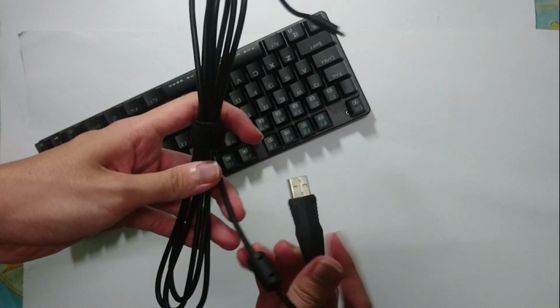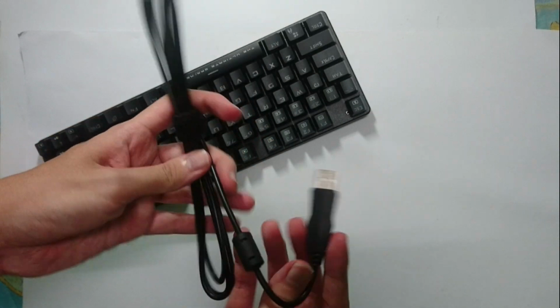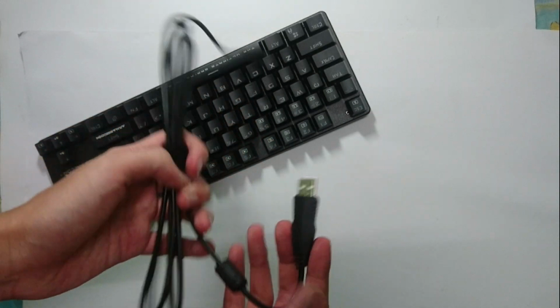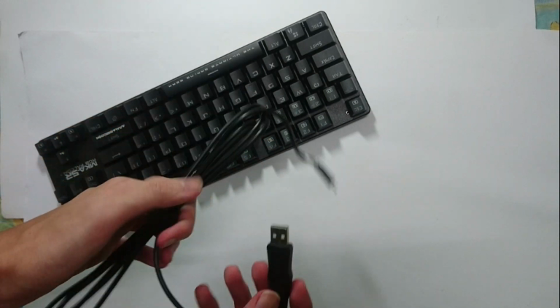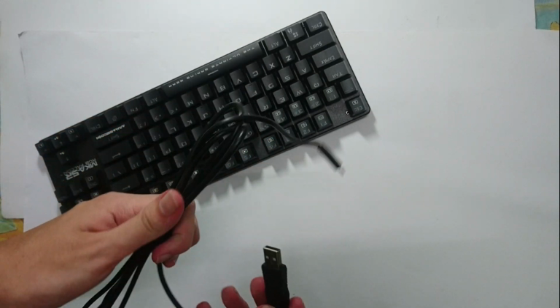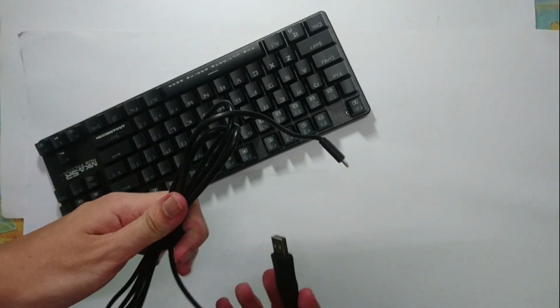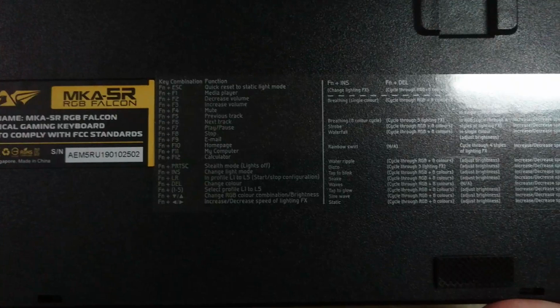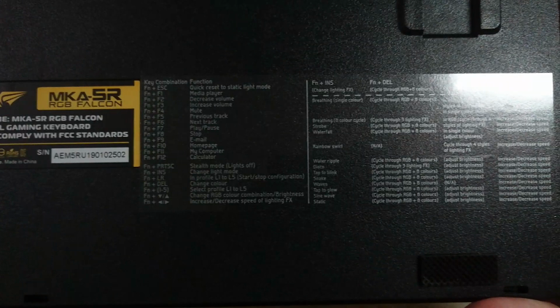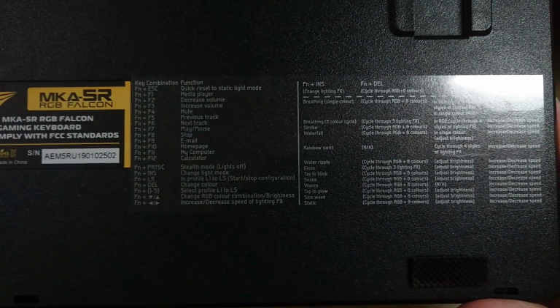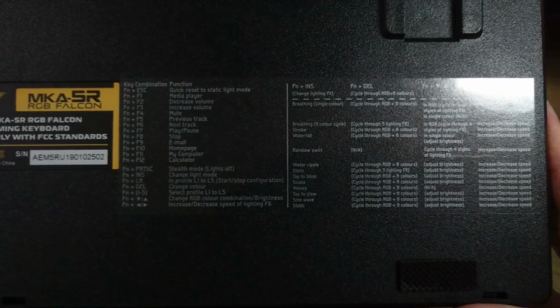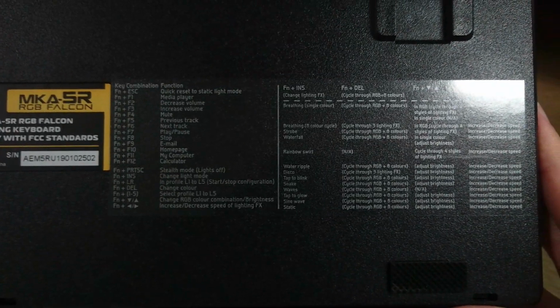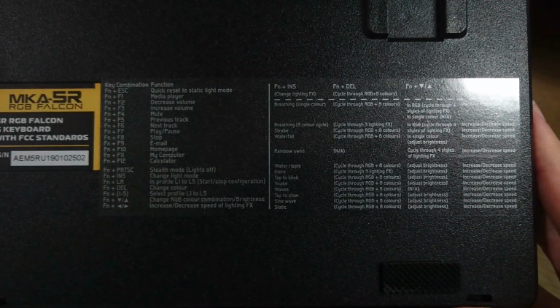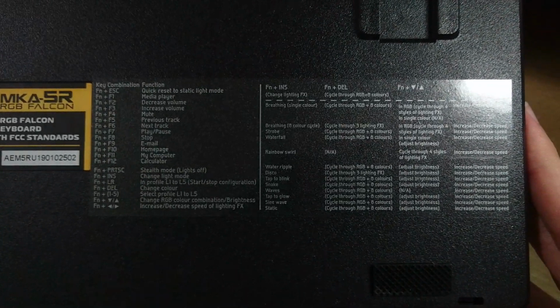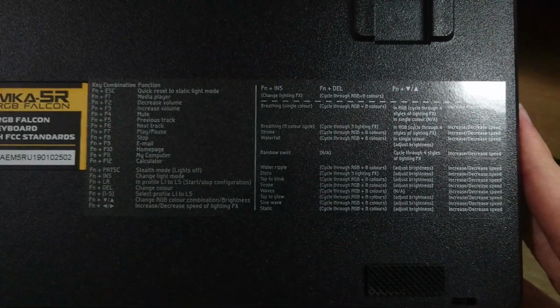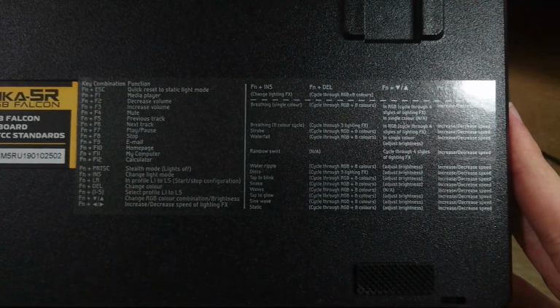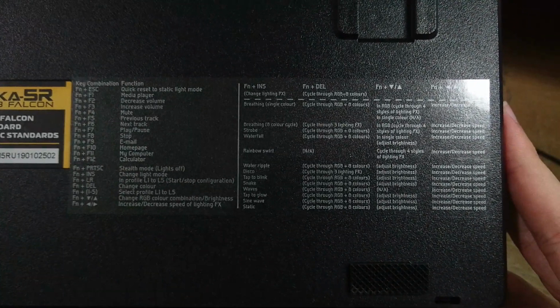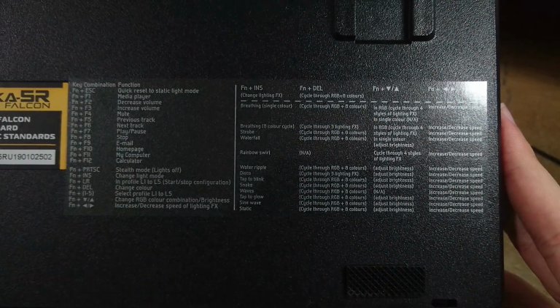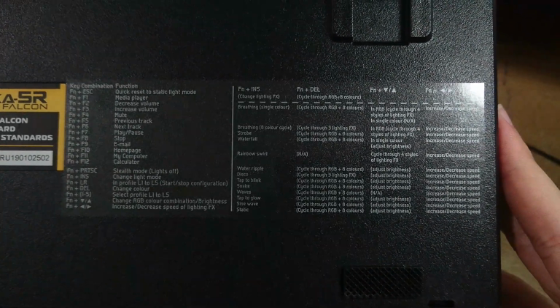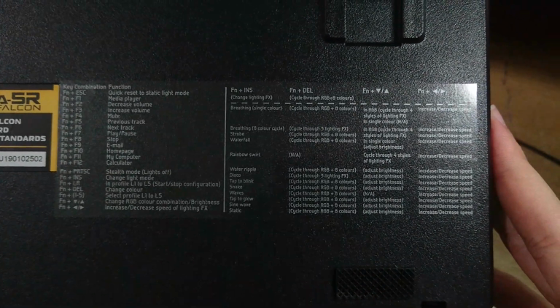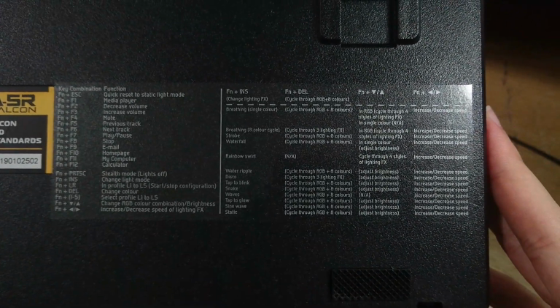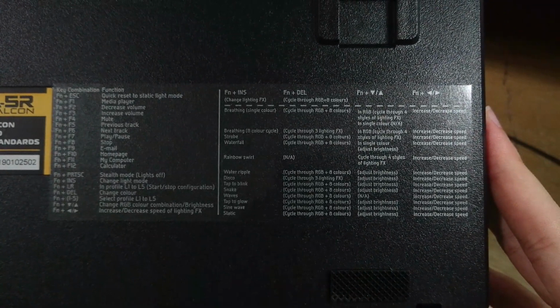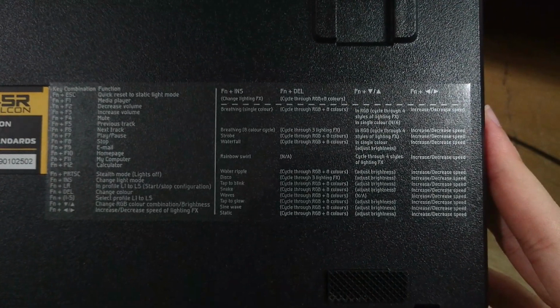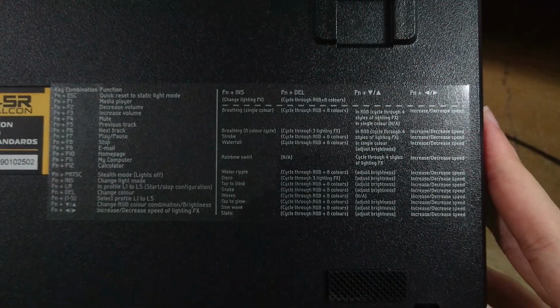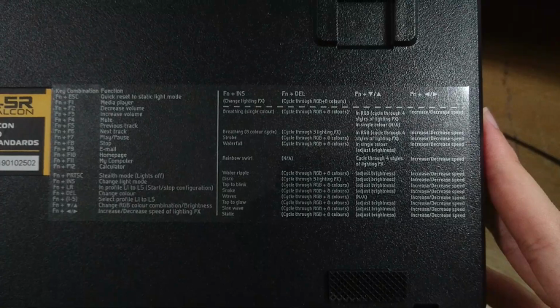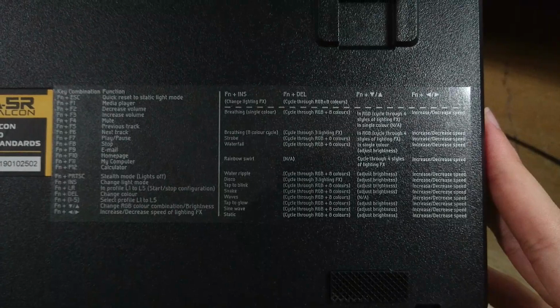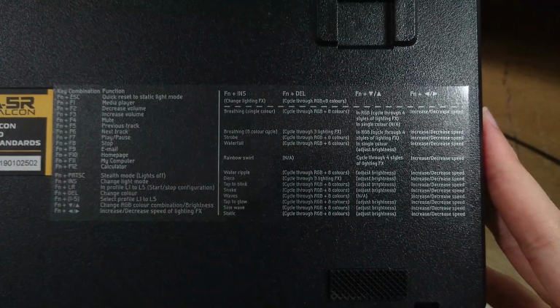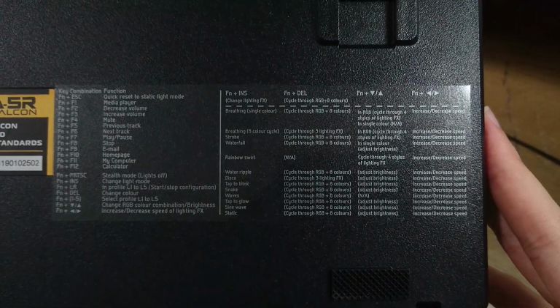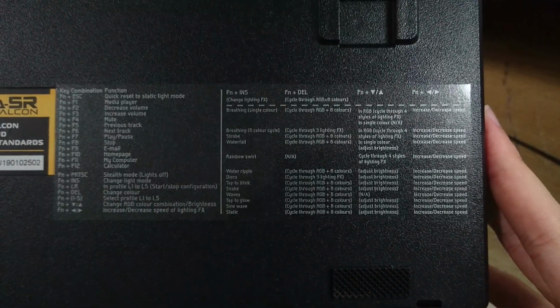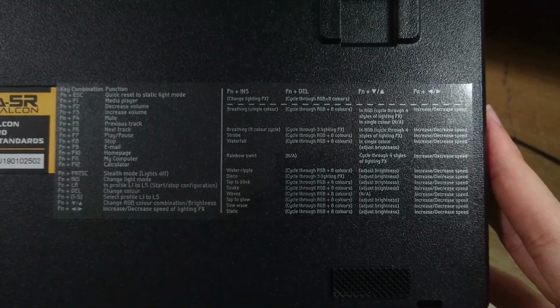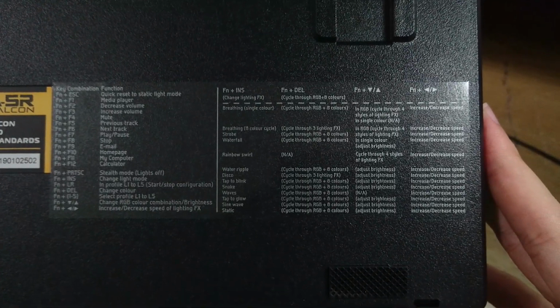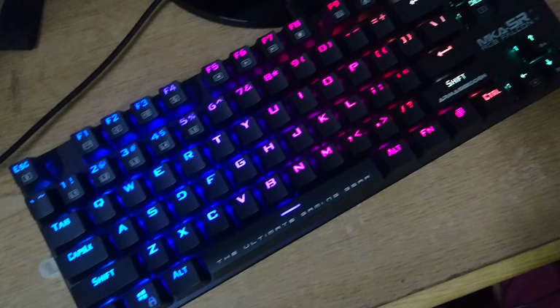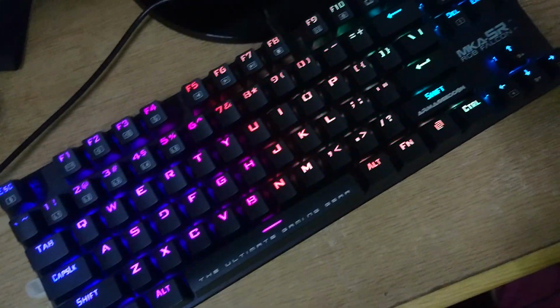At the back of the keyboard, it has two kickstands and one instruction sticker for you to operate the RGB lights.